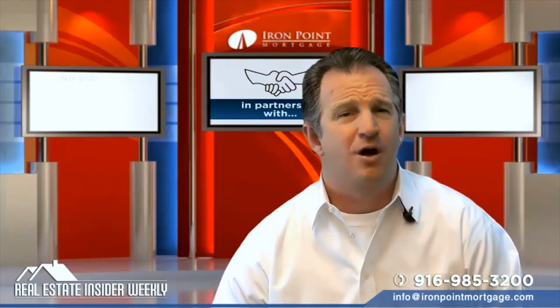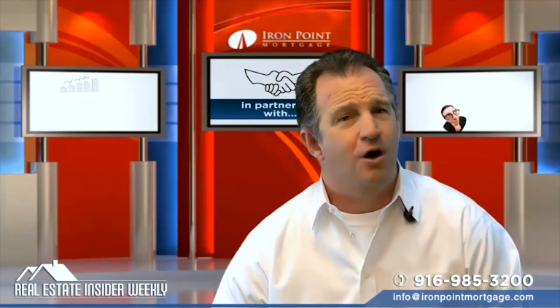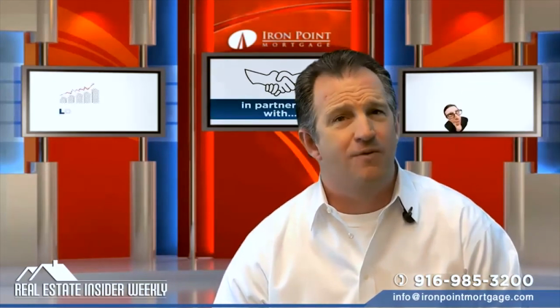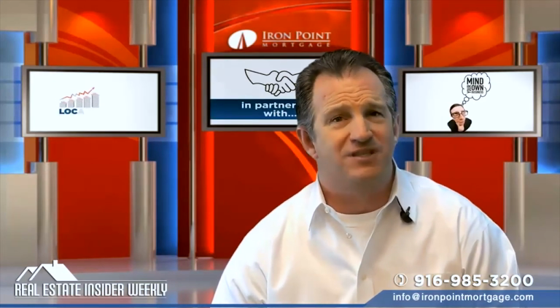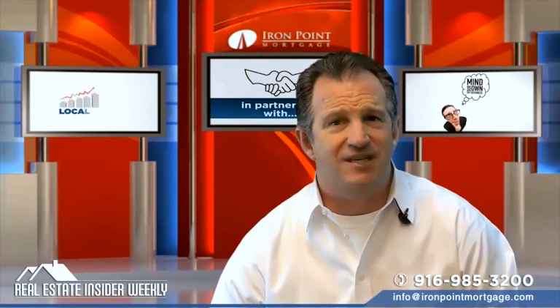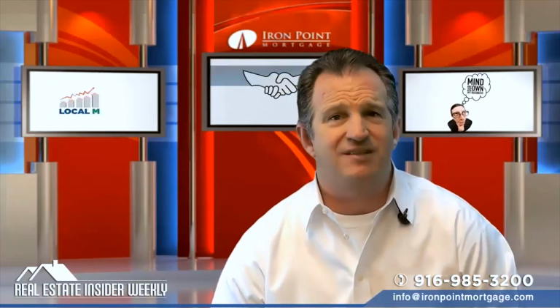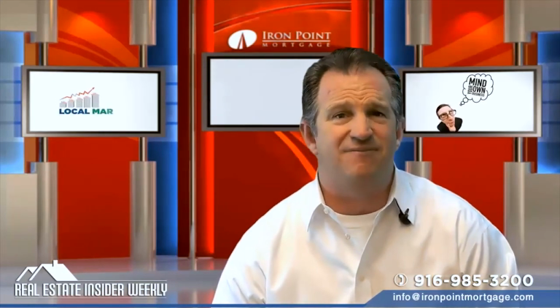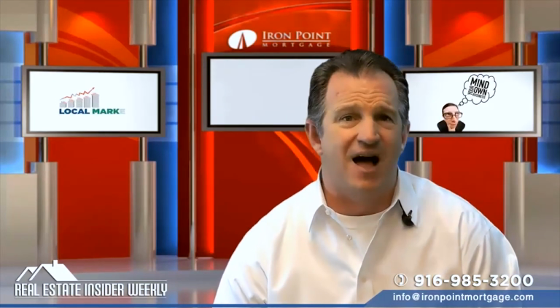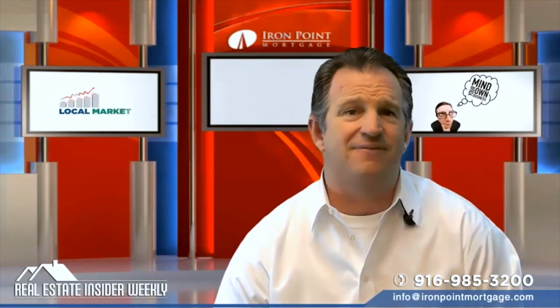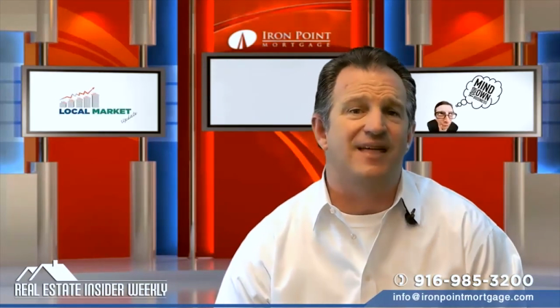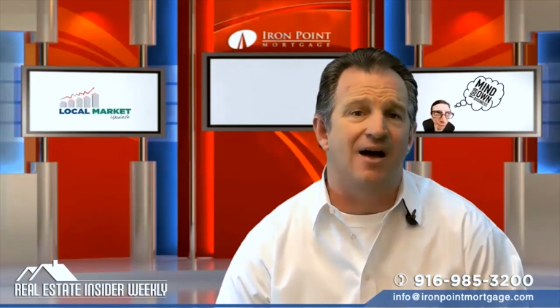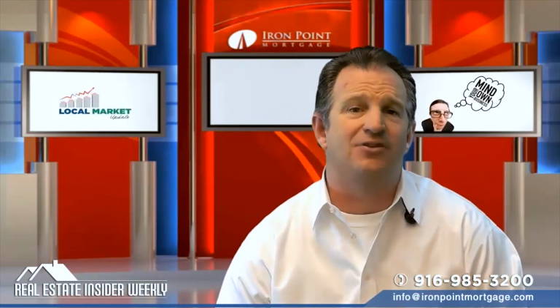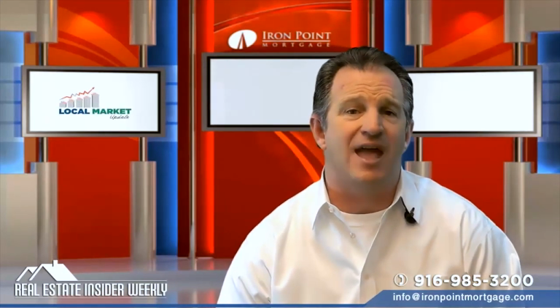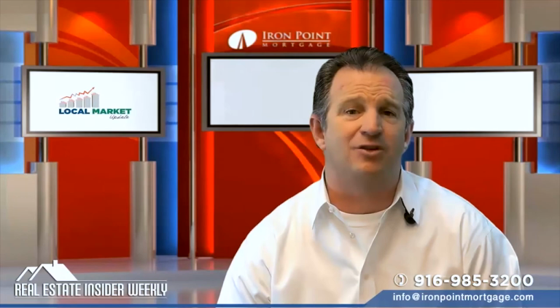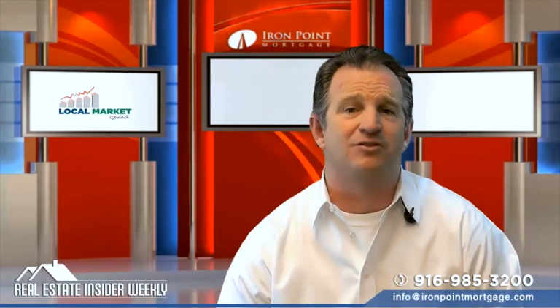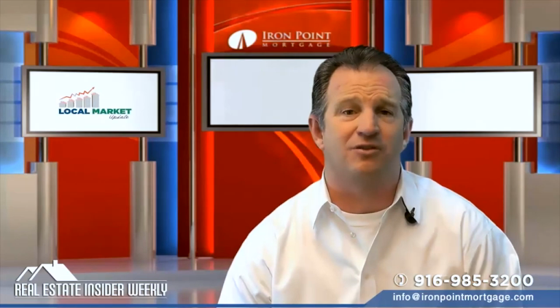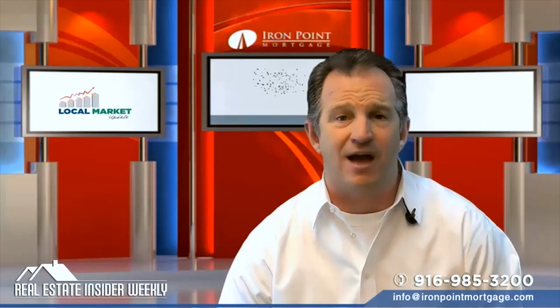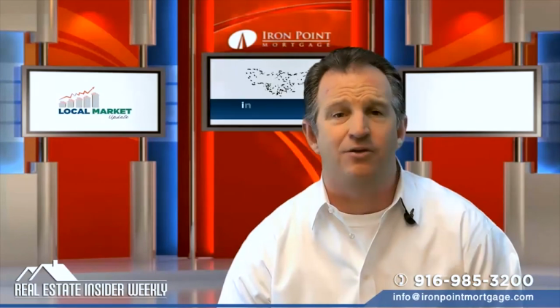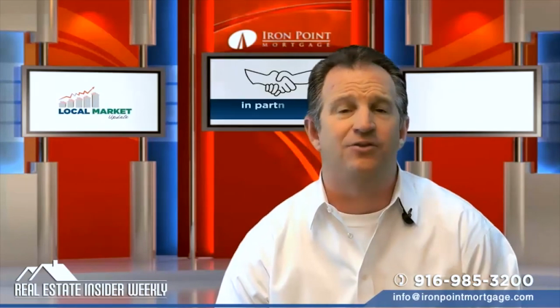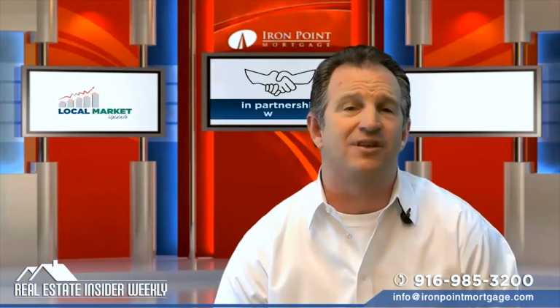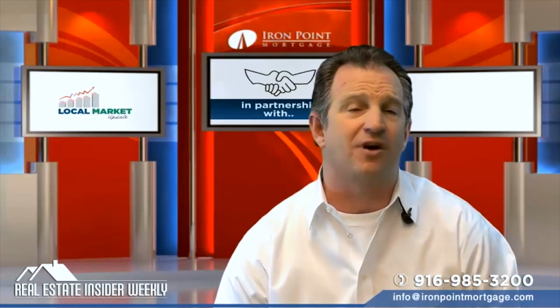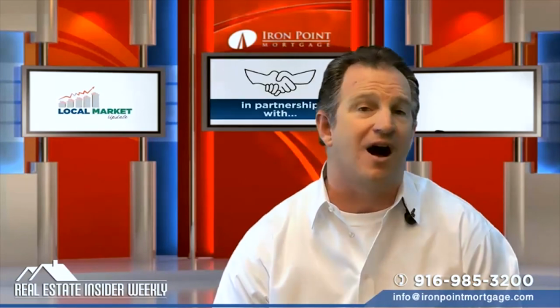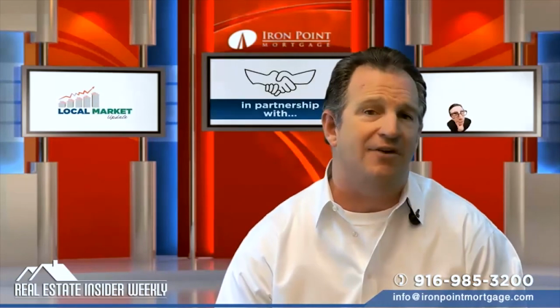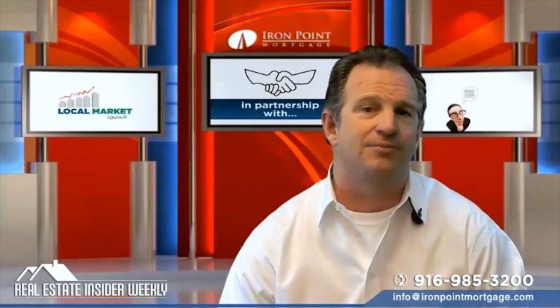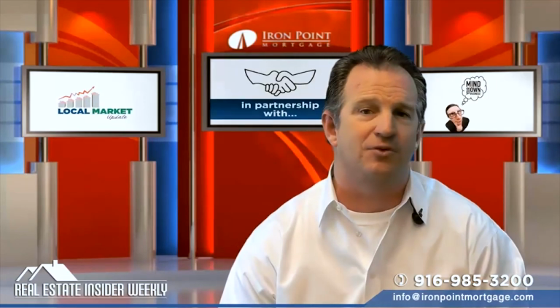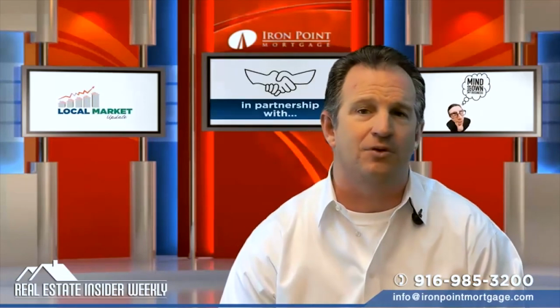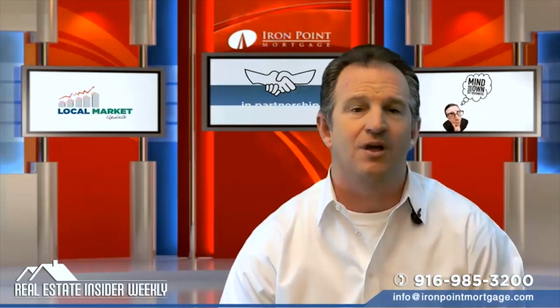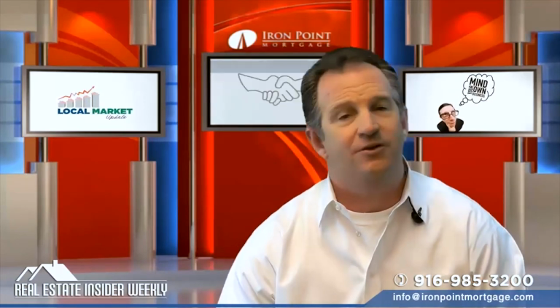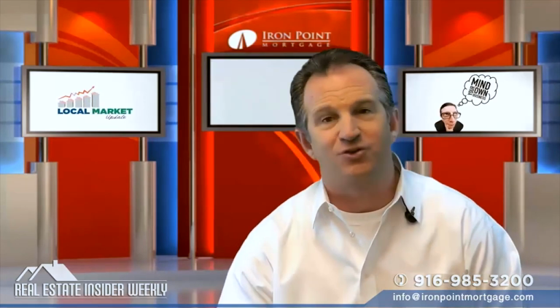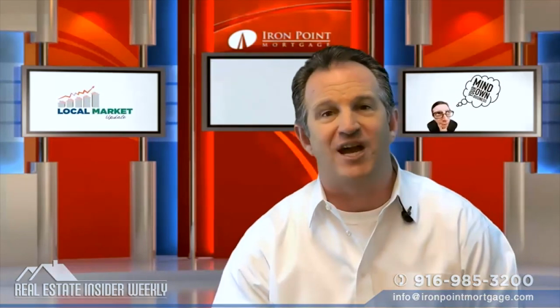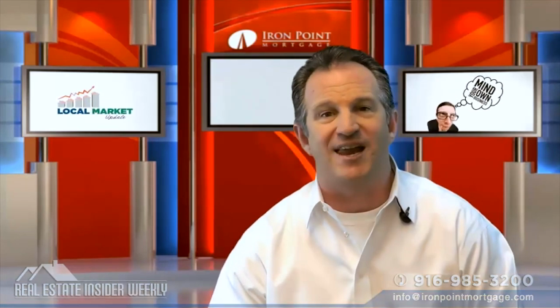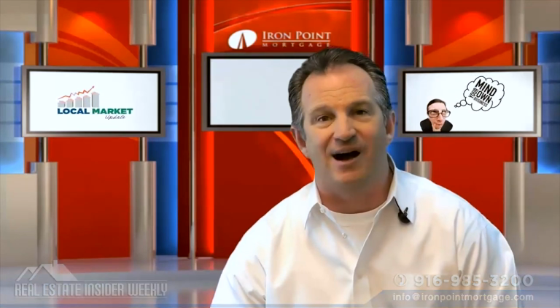Over 65,000 agents are now using this awesome tool. So check it out.